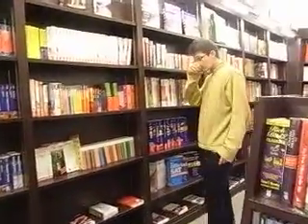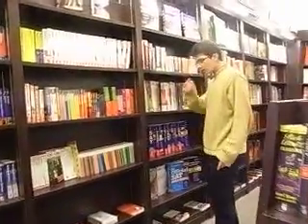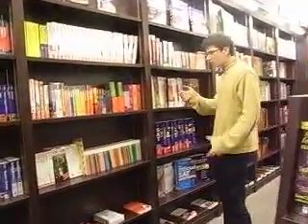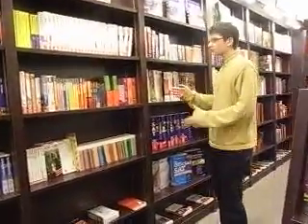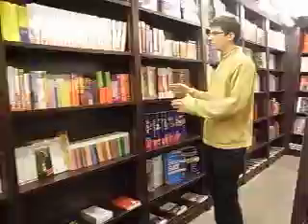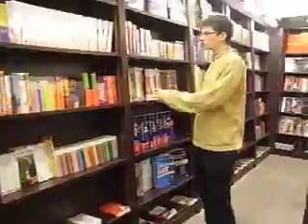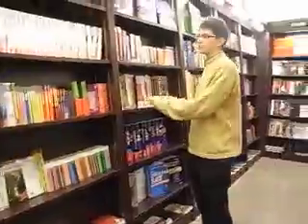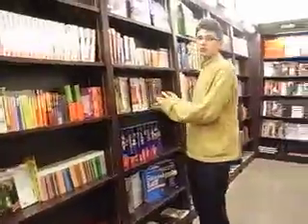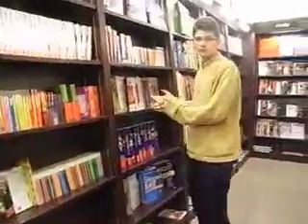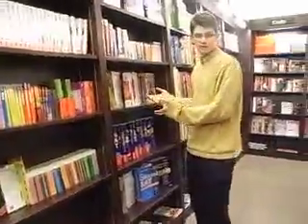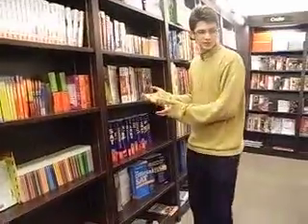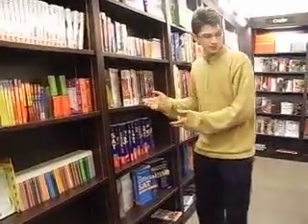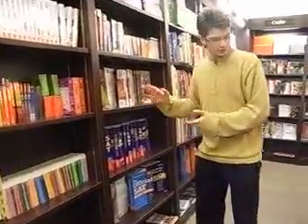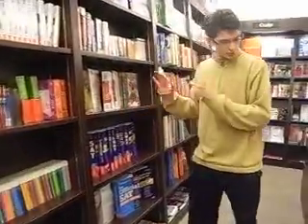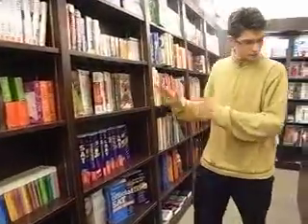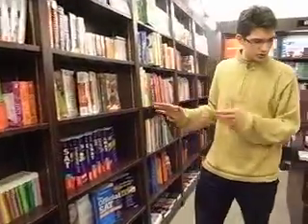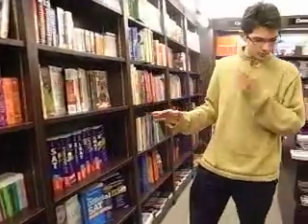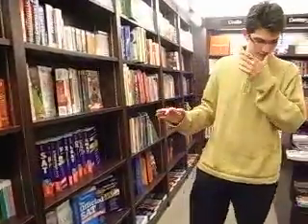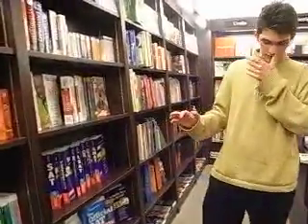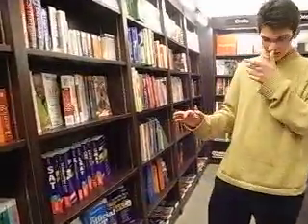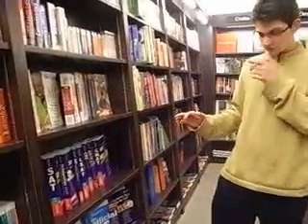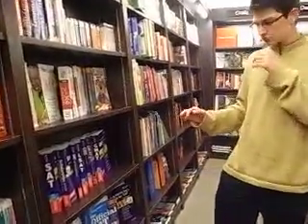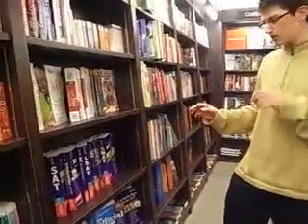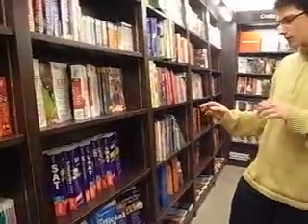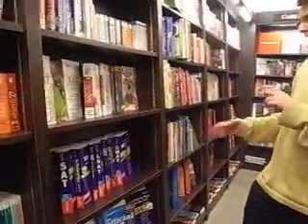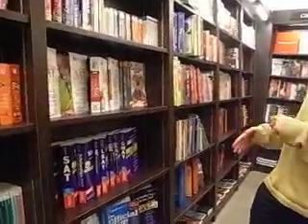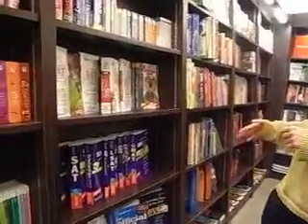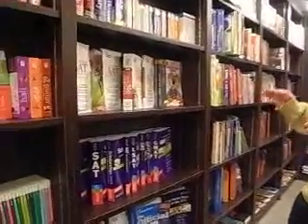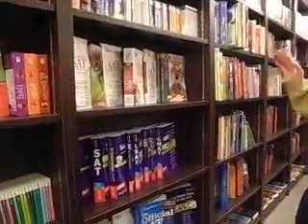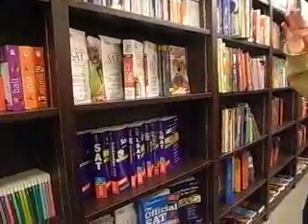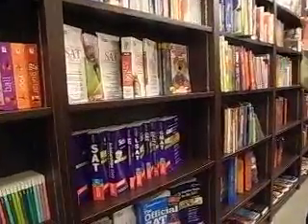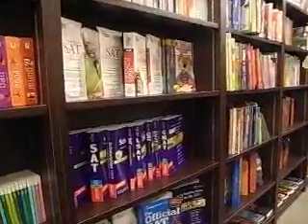You also see books comparing them to the SAT. You see this huge number of Chinese students who come to the United States, and they take the SAT.